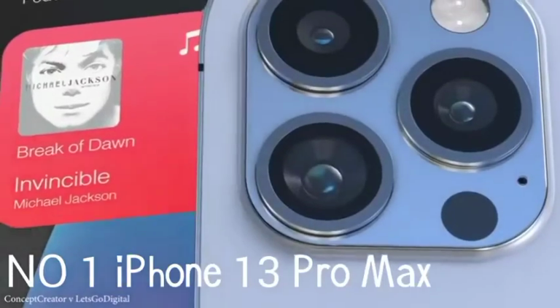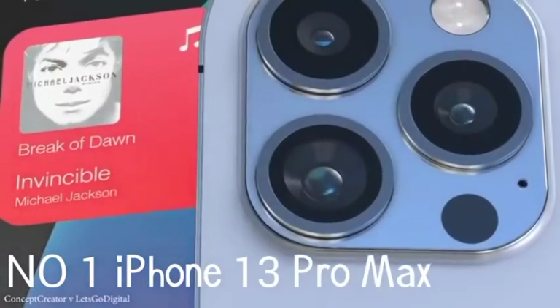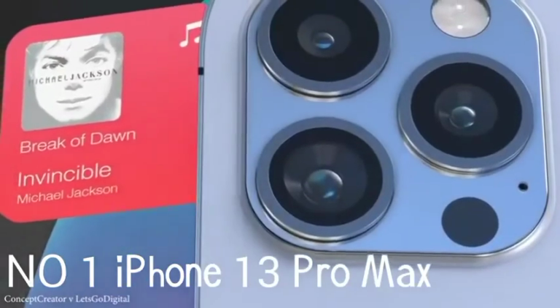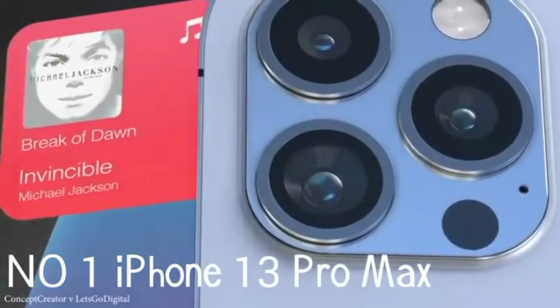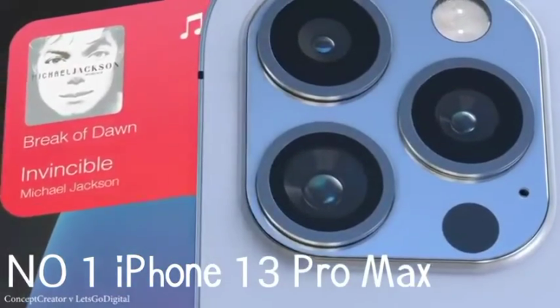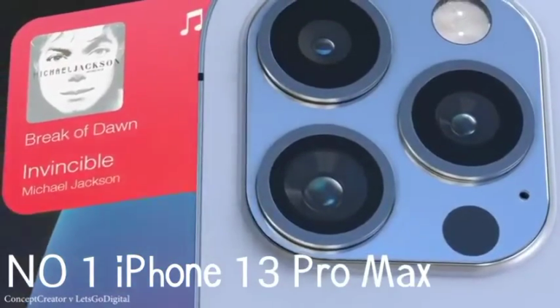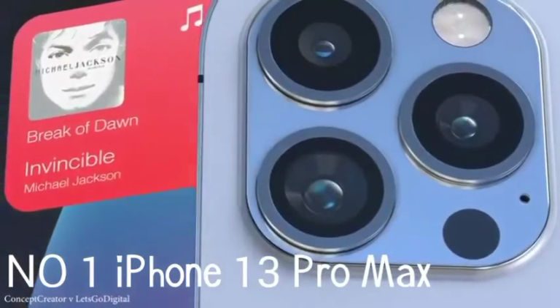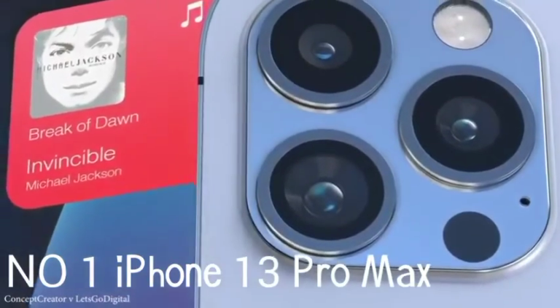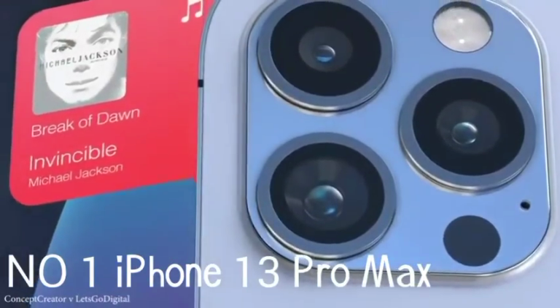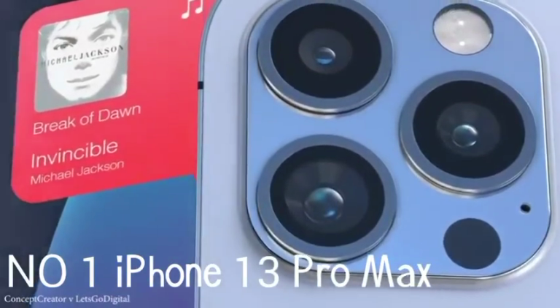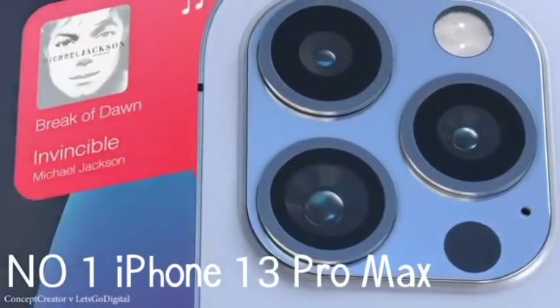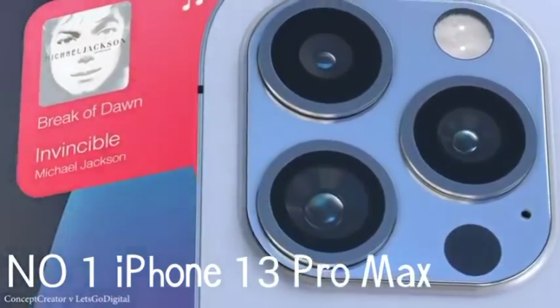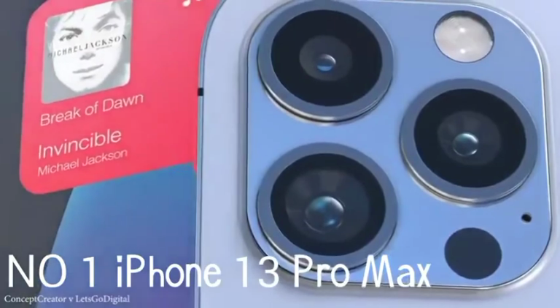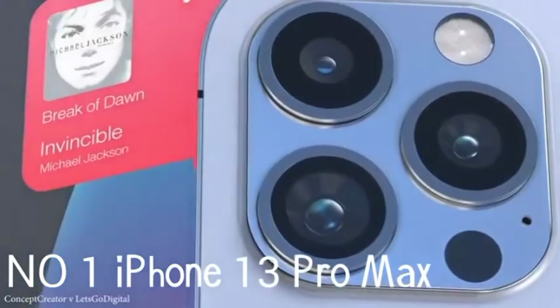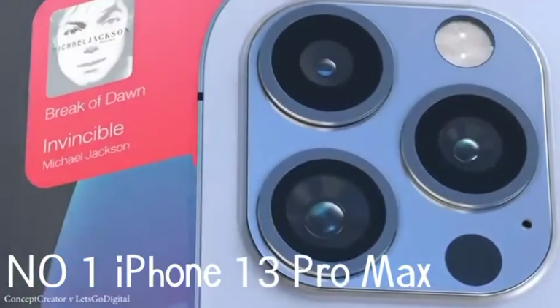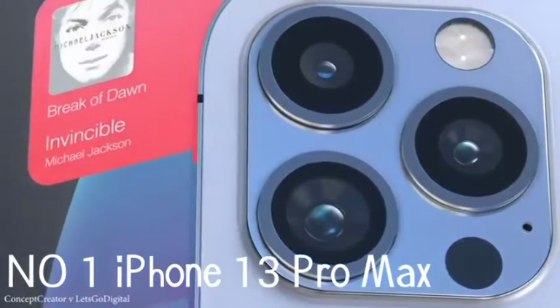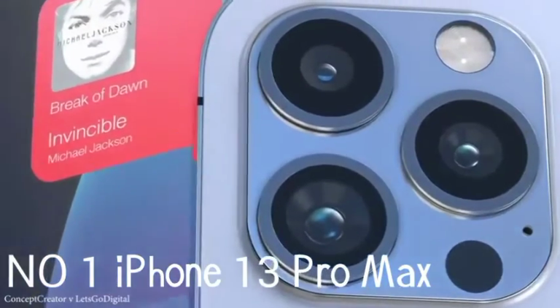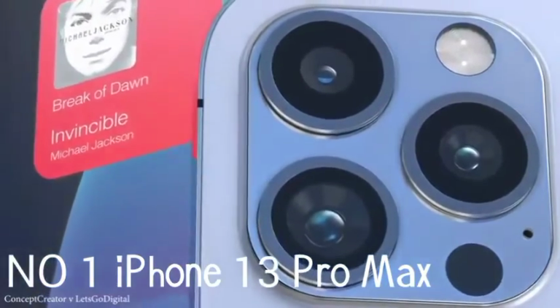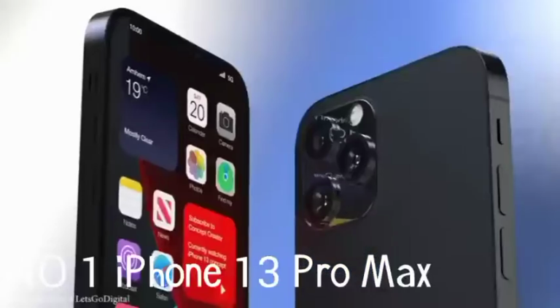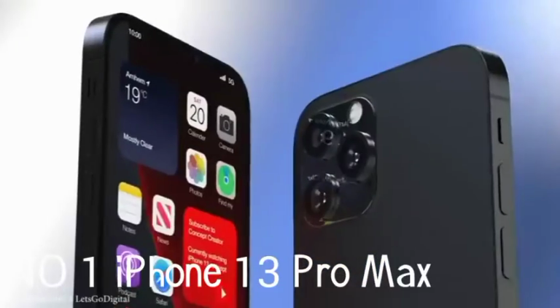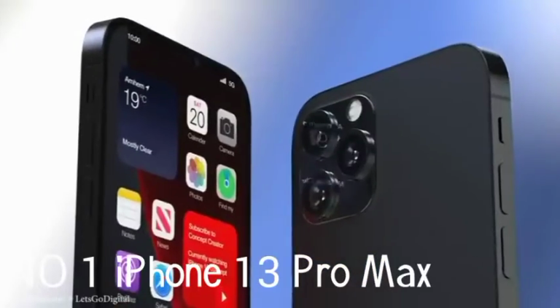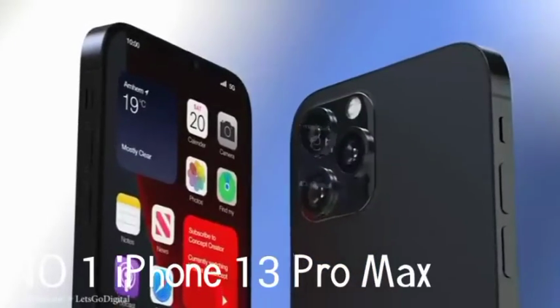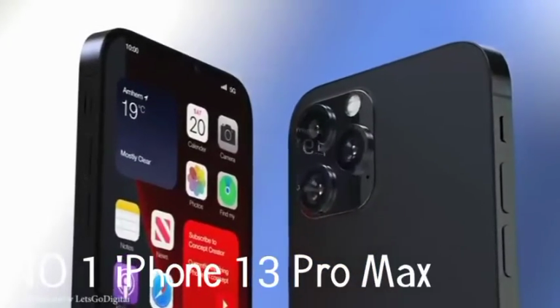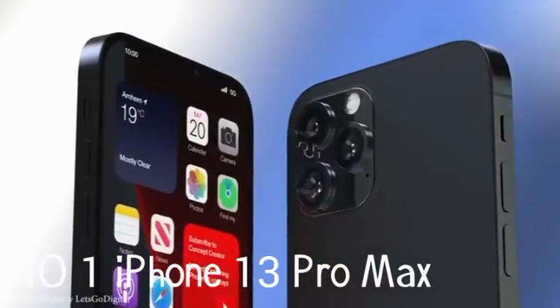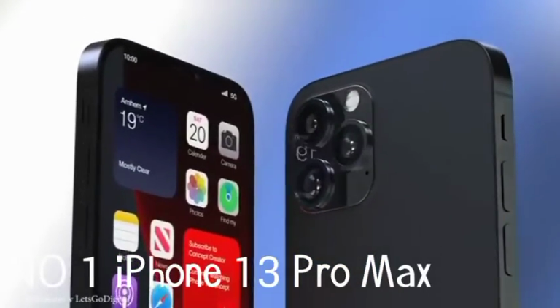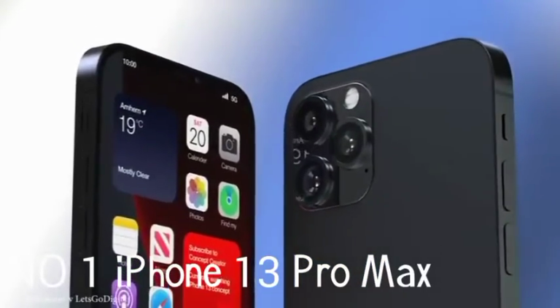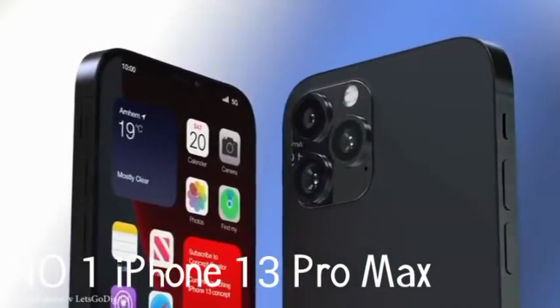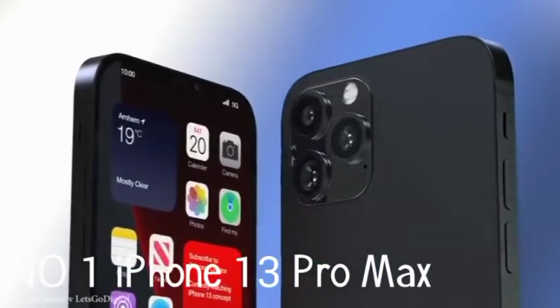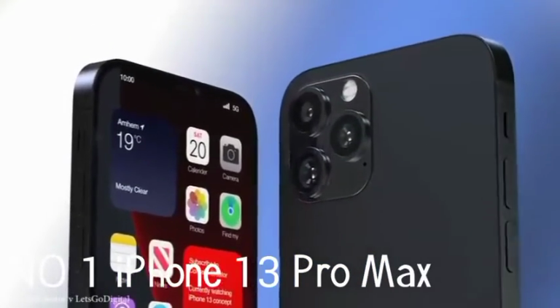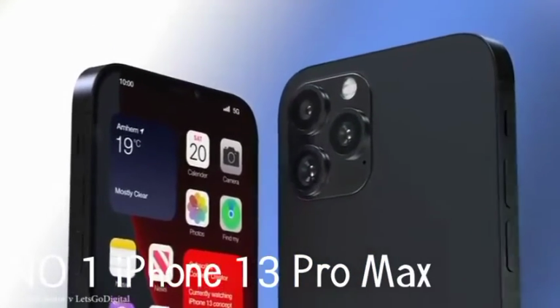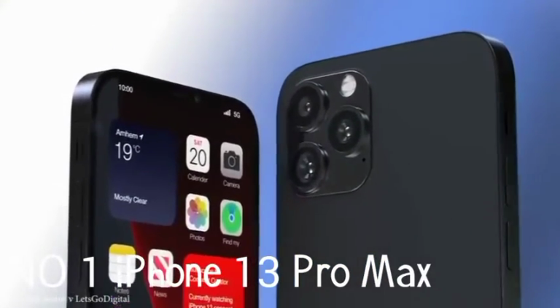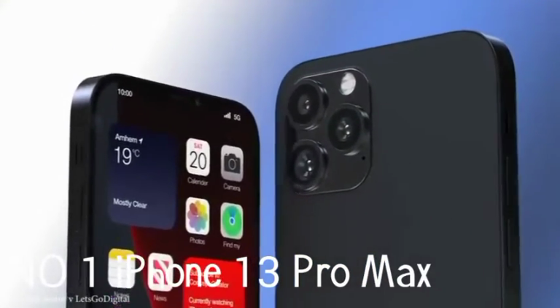The charging could be faster, but overall, the iPhone 13 Pro Max is second to none among smartphones.